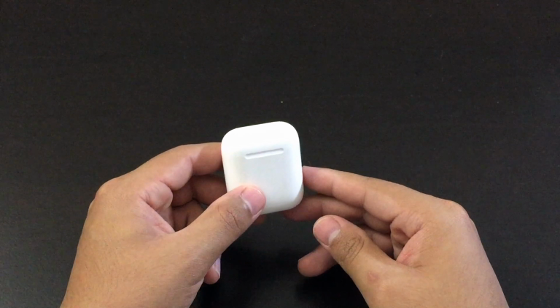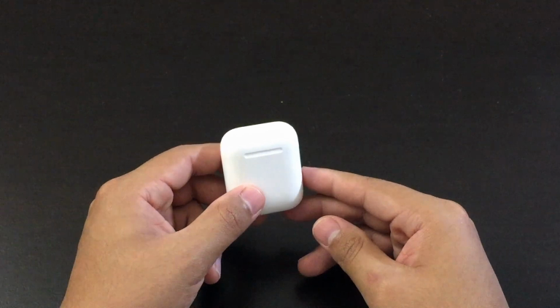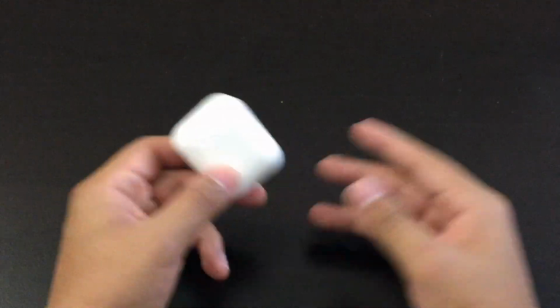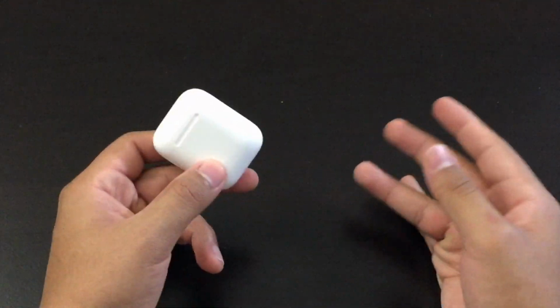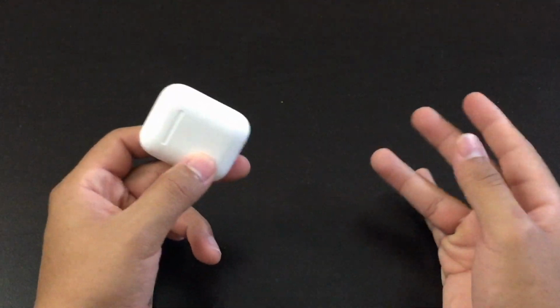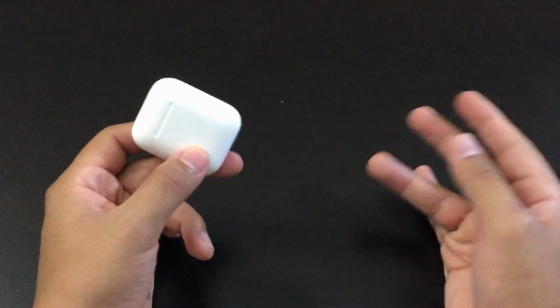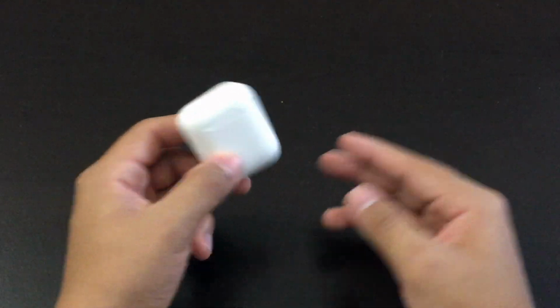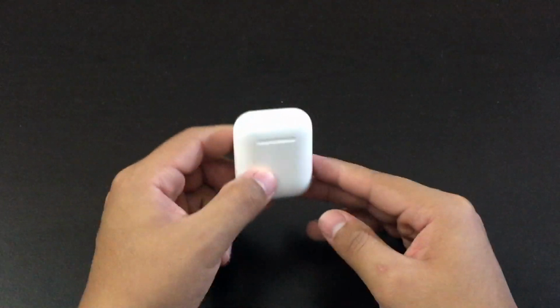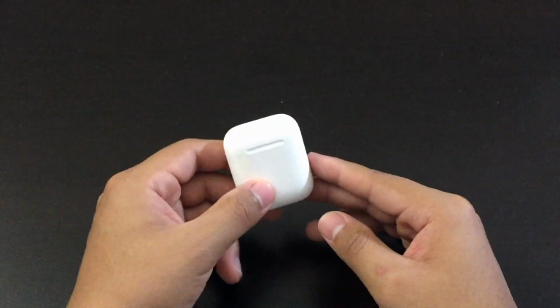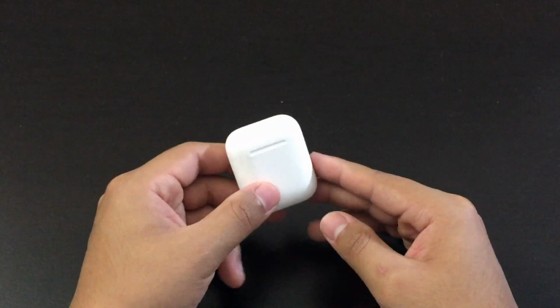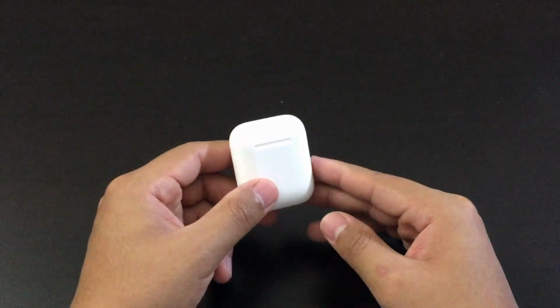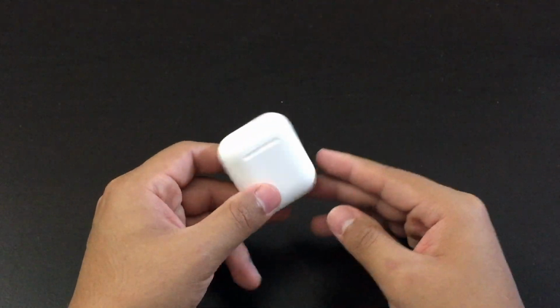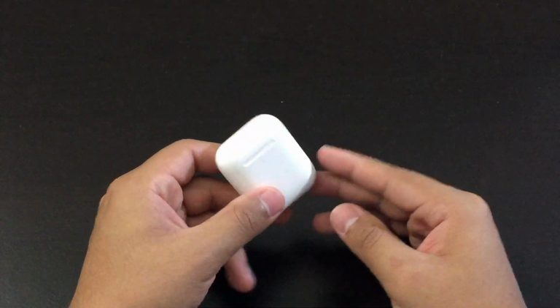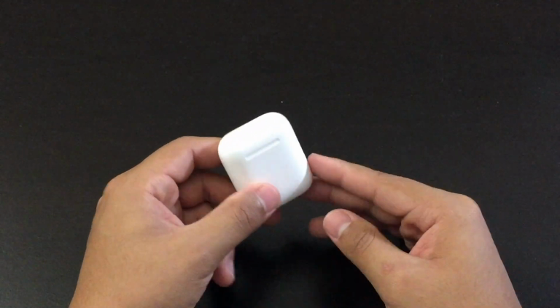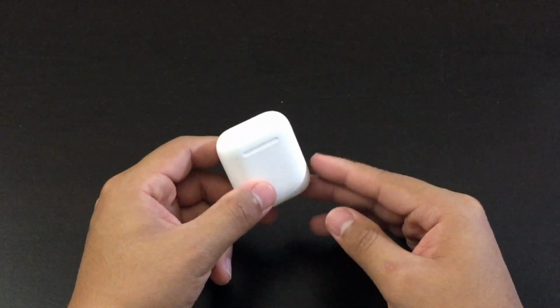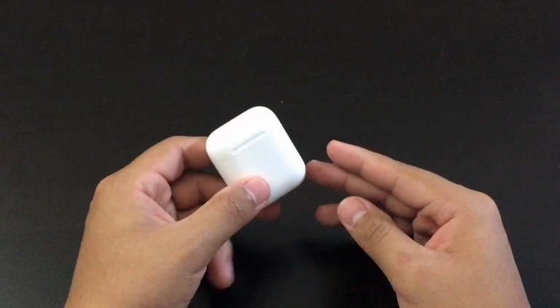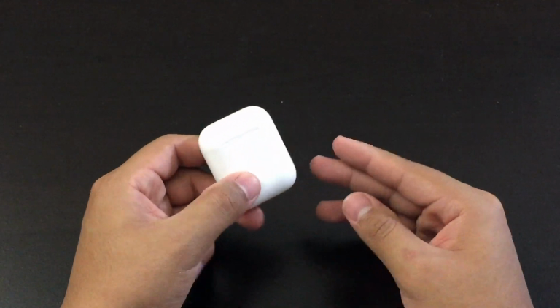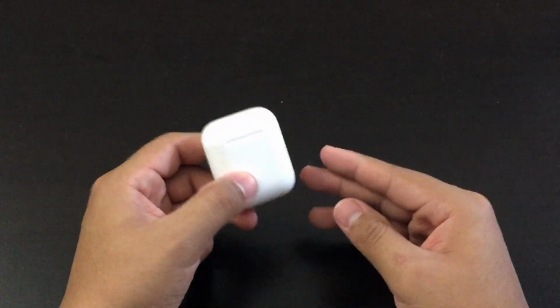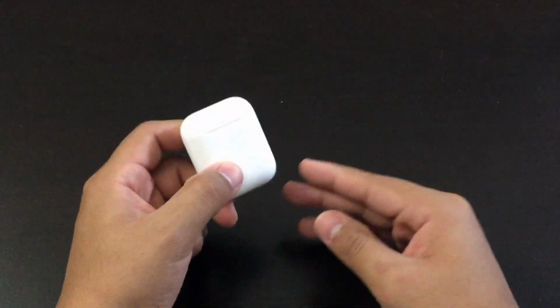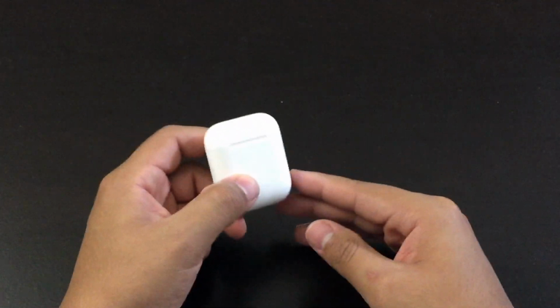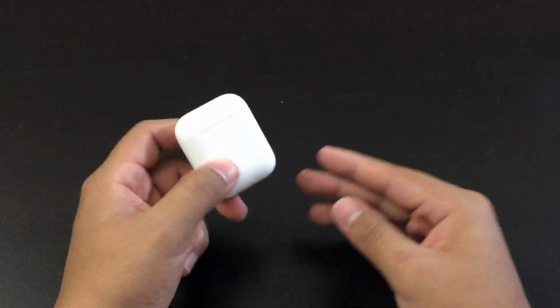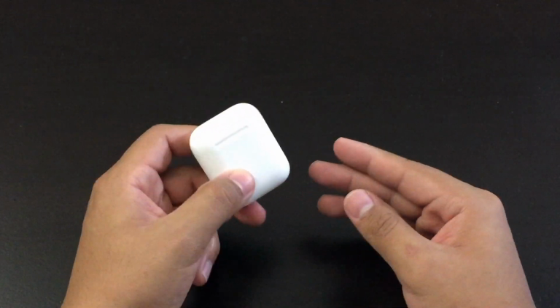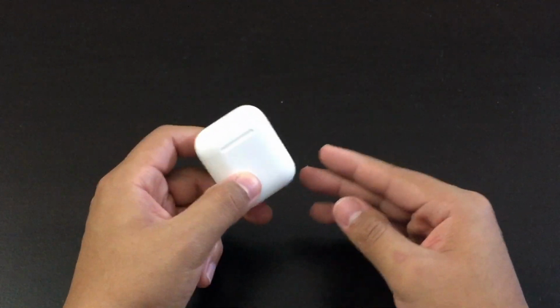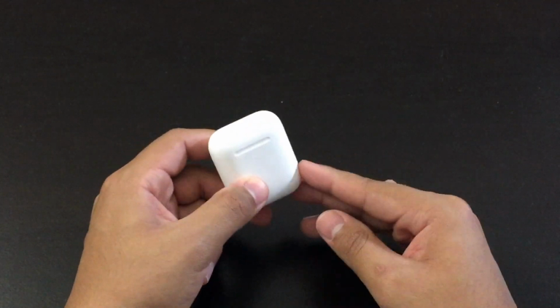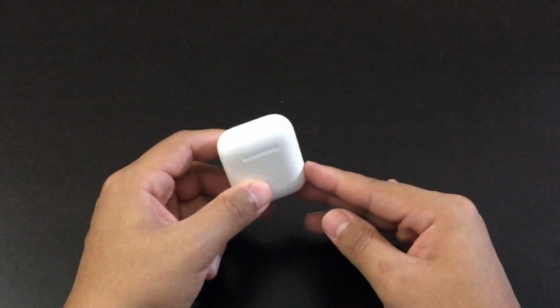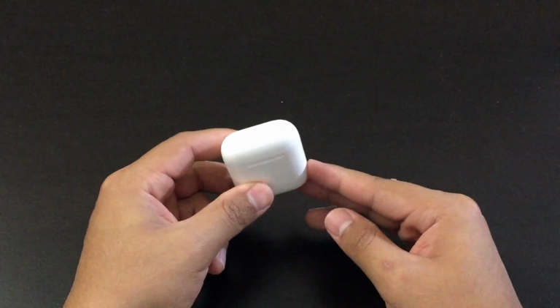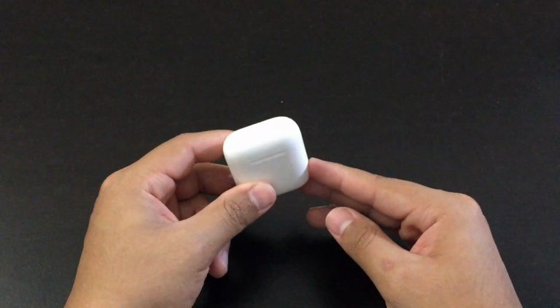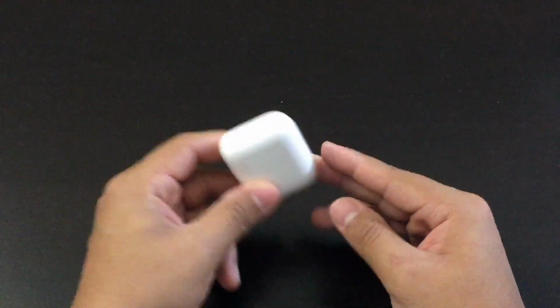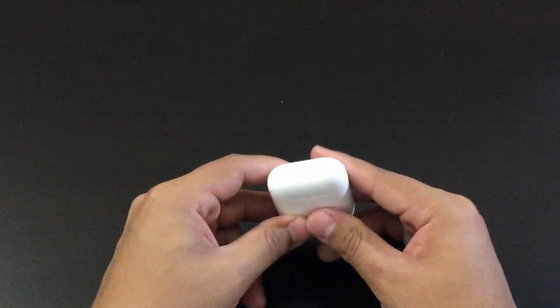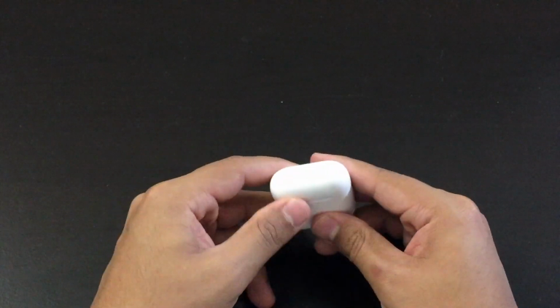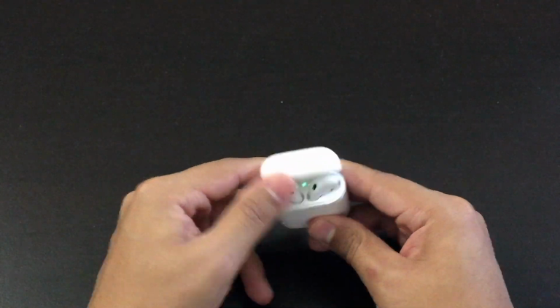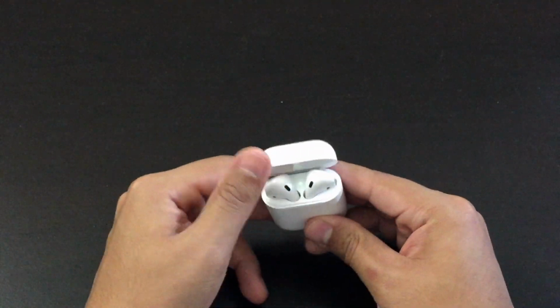What's up guys, how's it going? Today I'm going to show you guys how to reset your Apple AirPods.